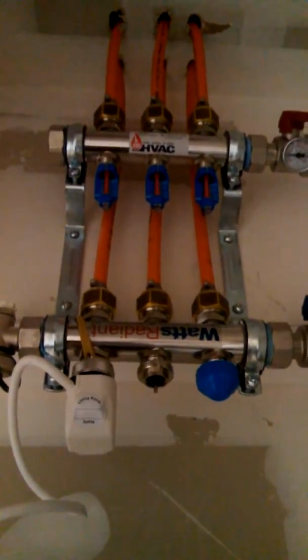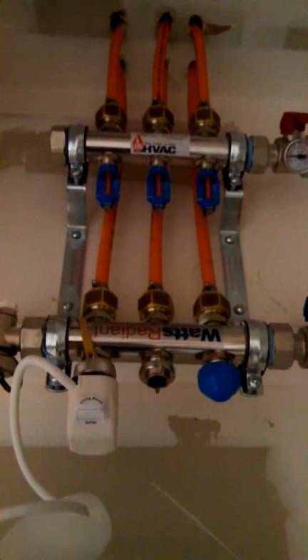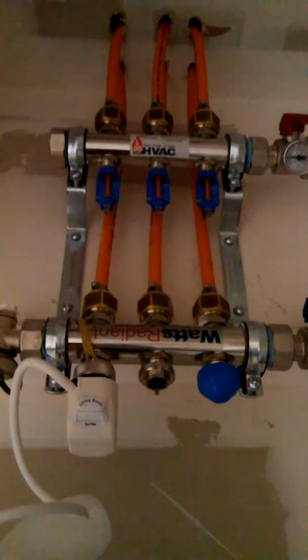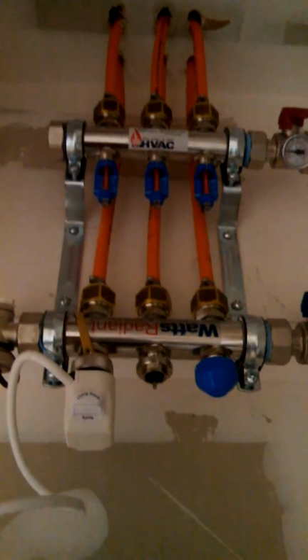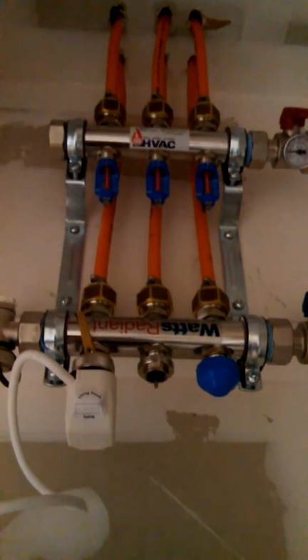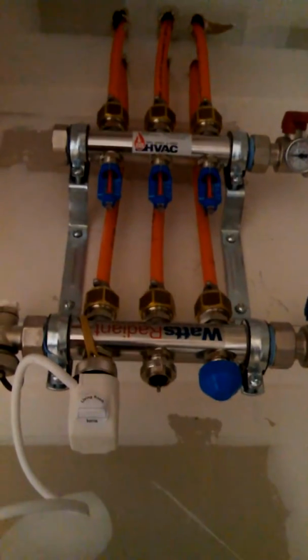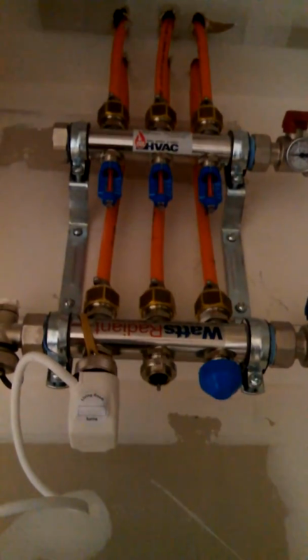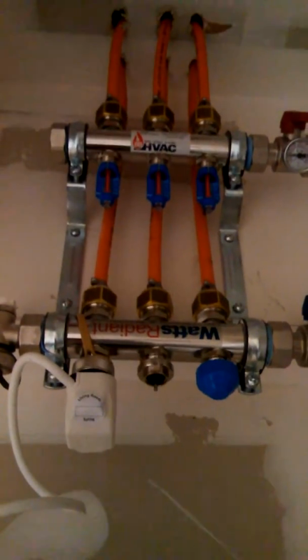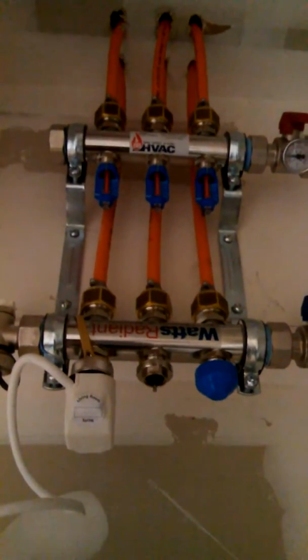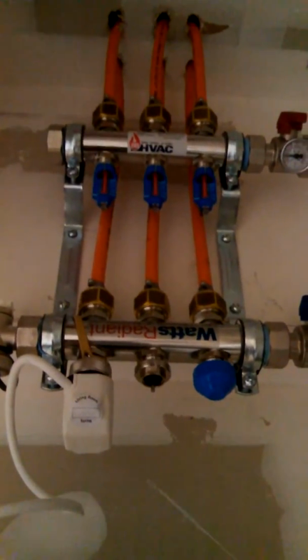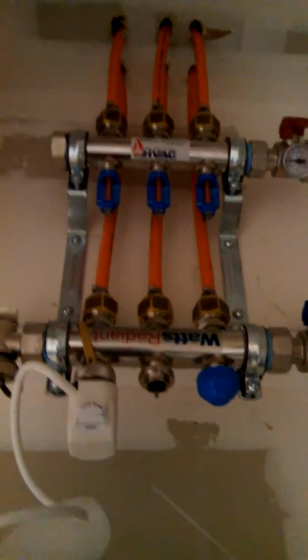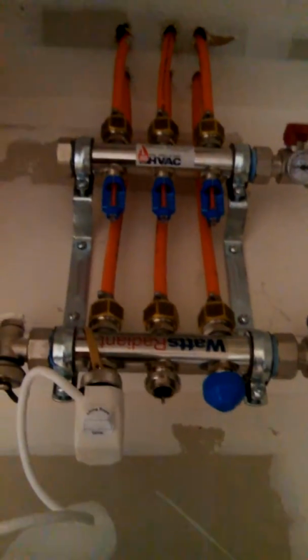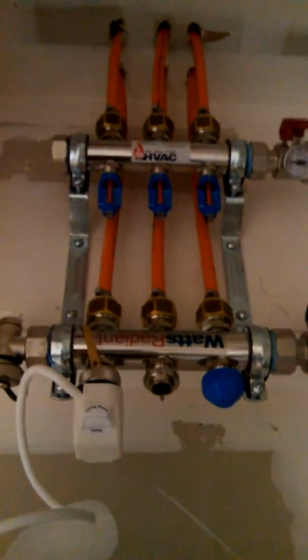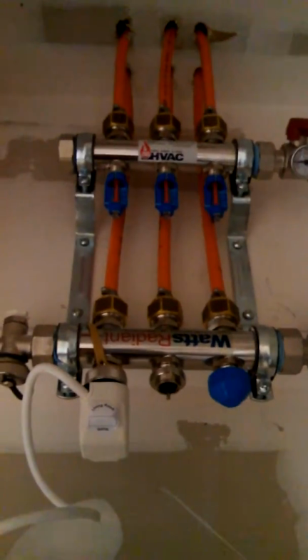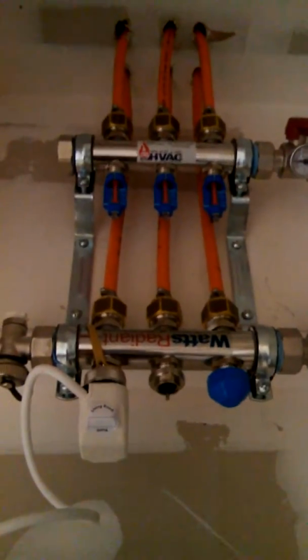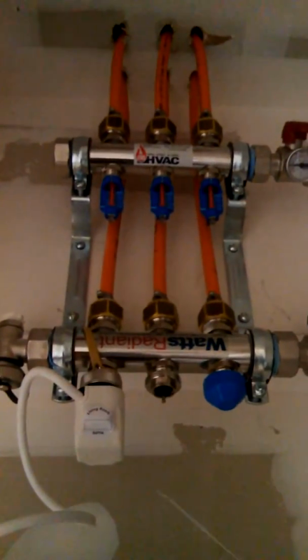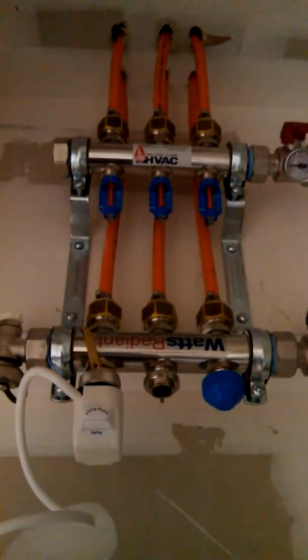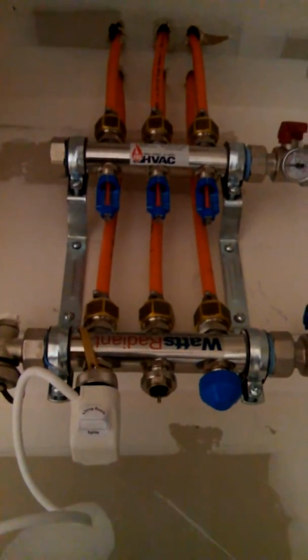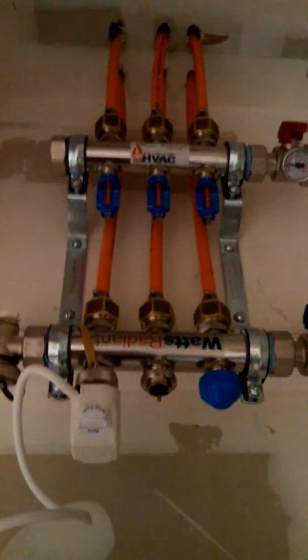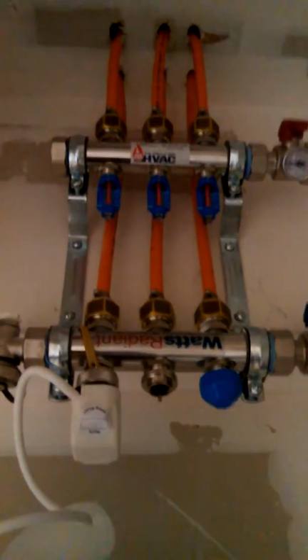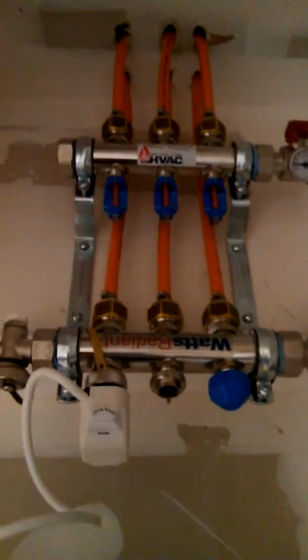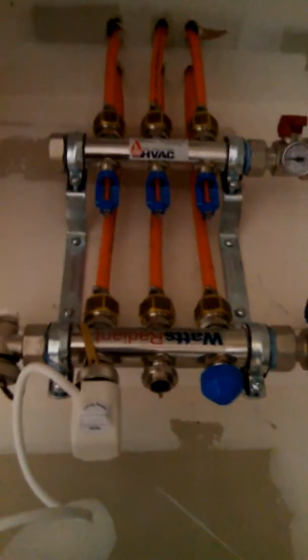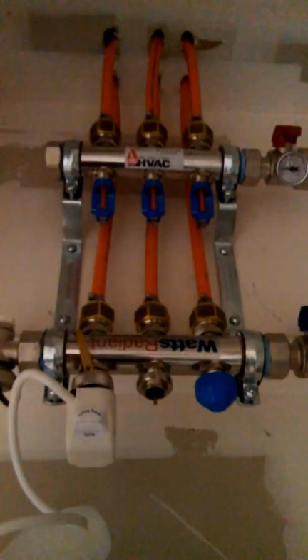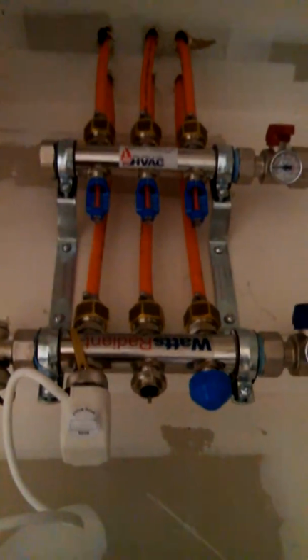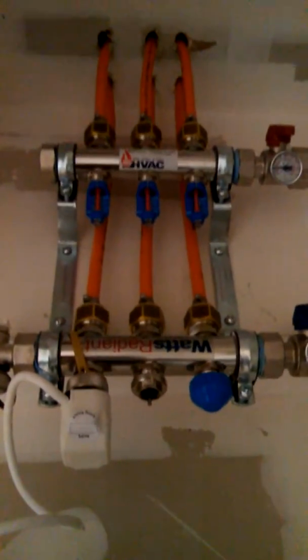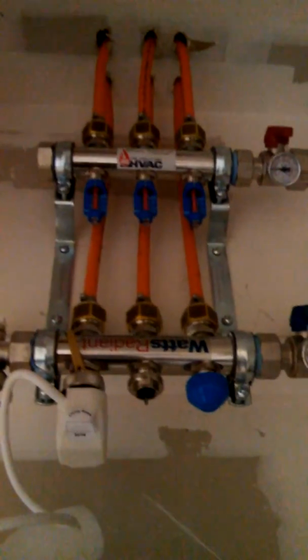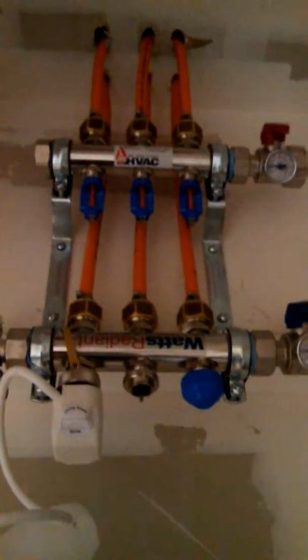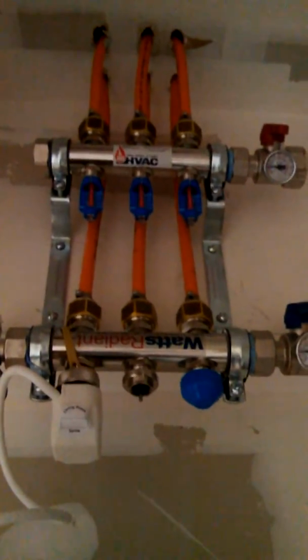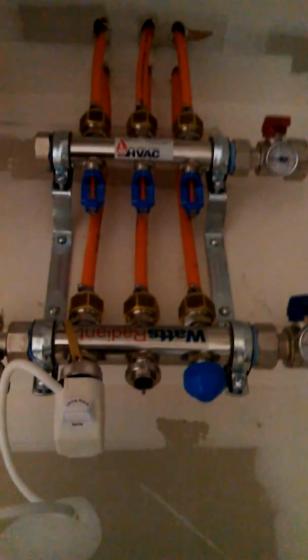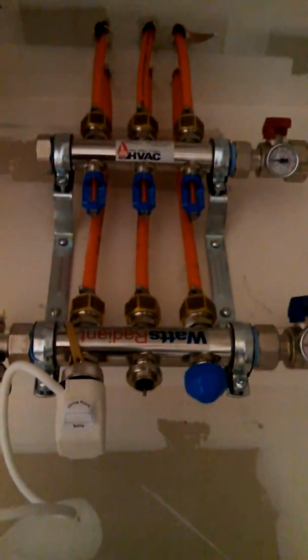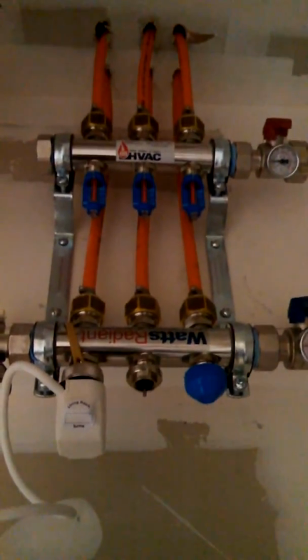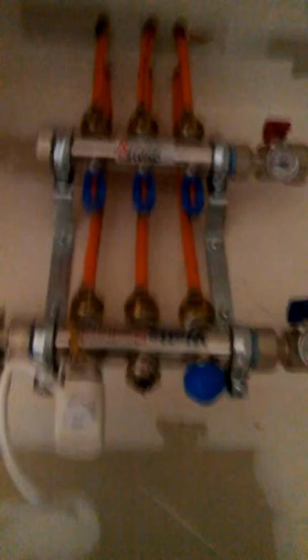This will be a first-stage heat, and gas furnace will be second and third stage, with two stages of cooling. Alright, stay tuned.